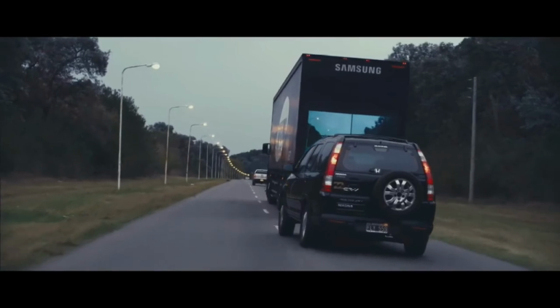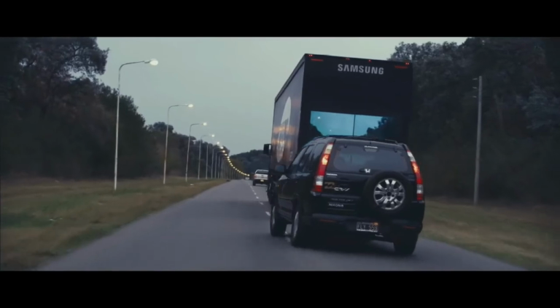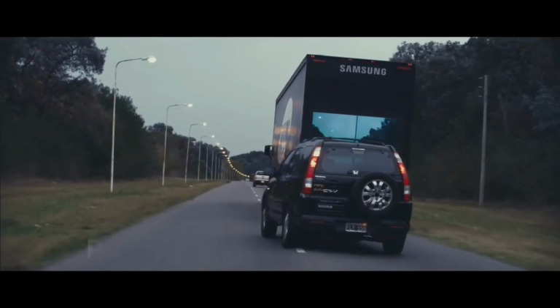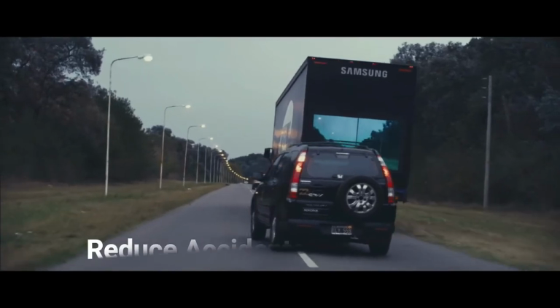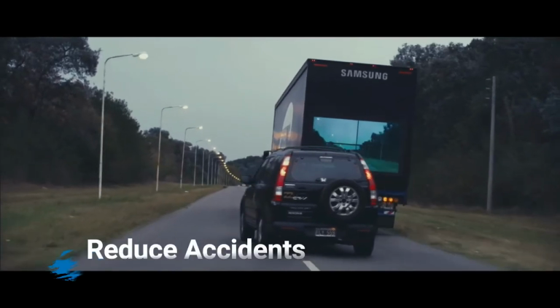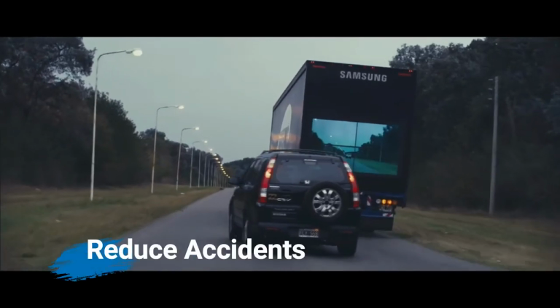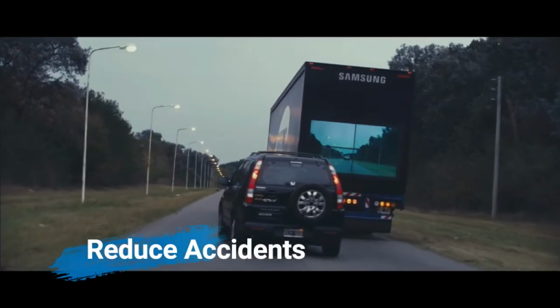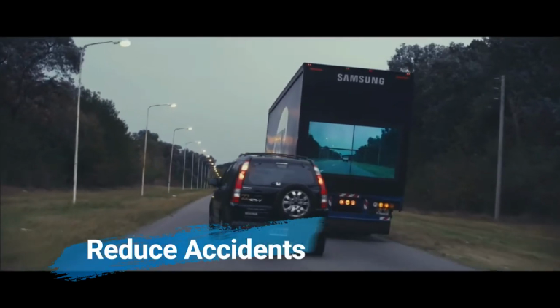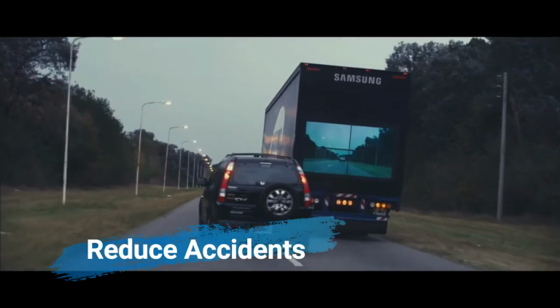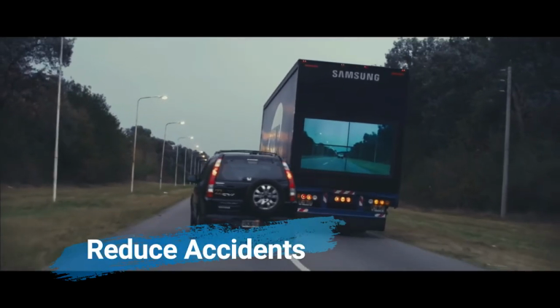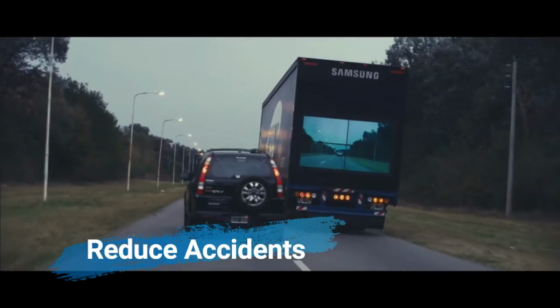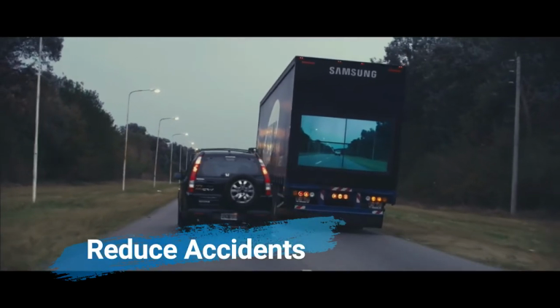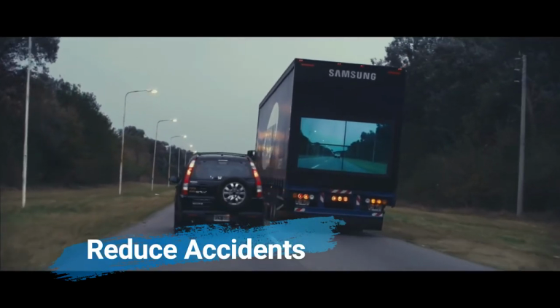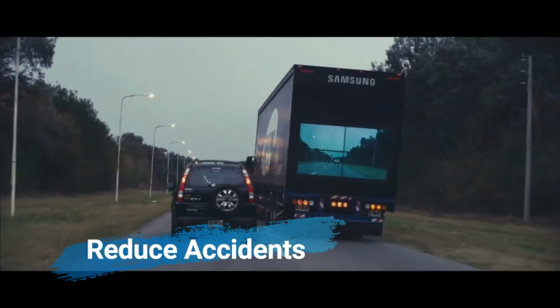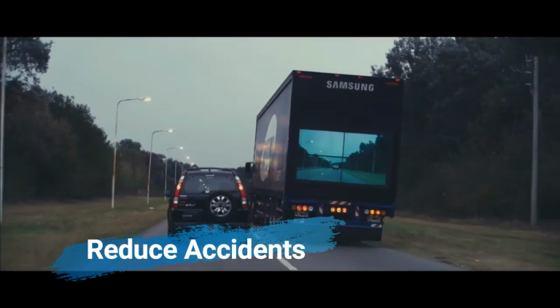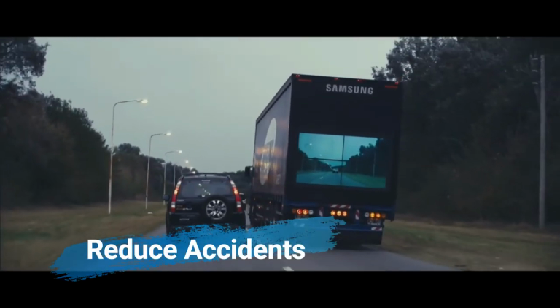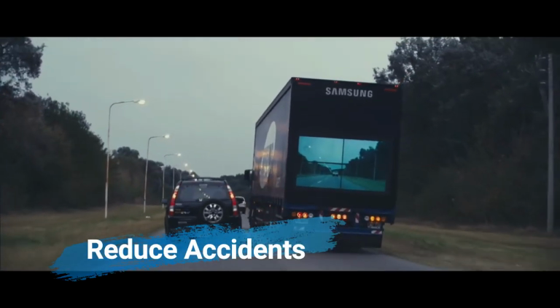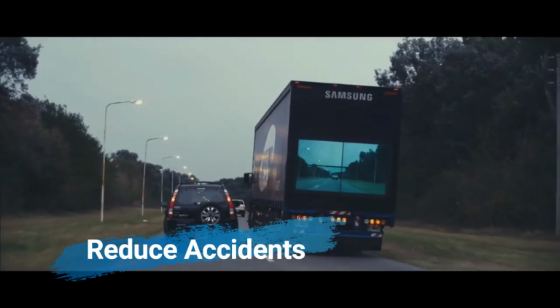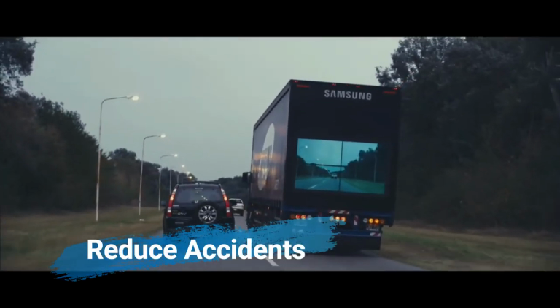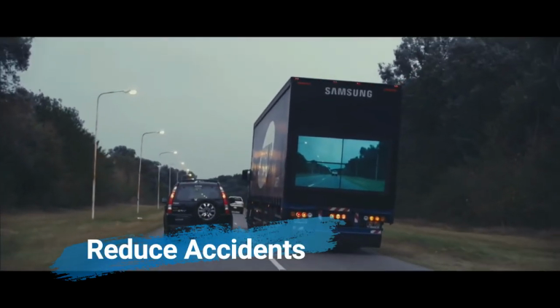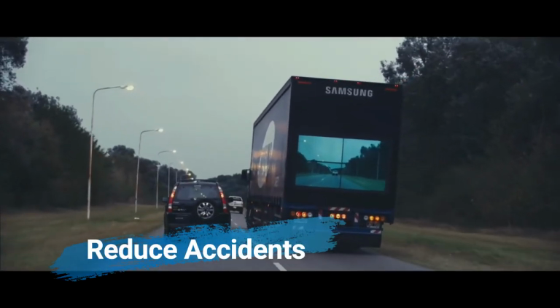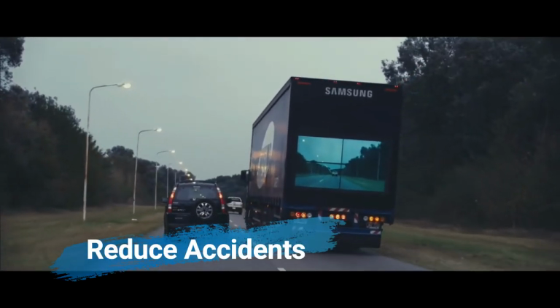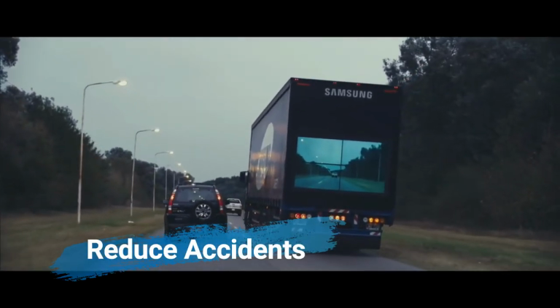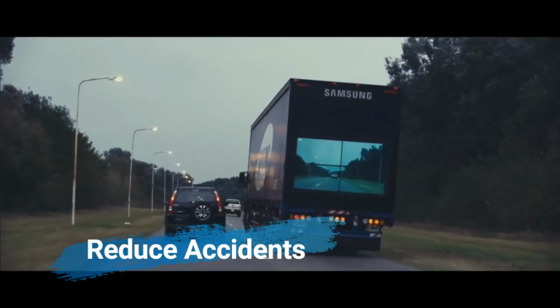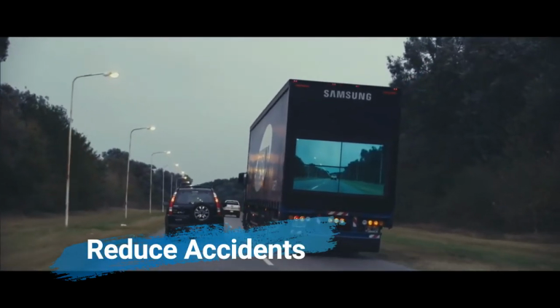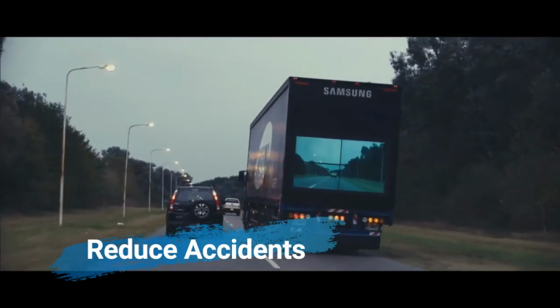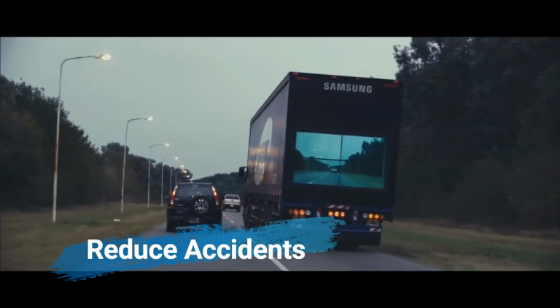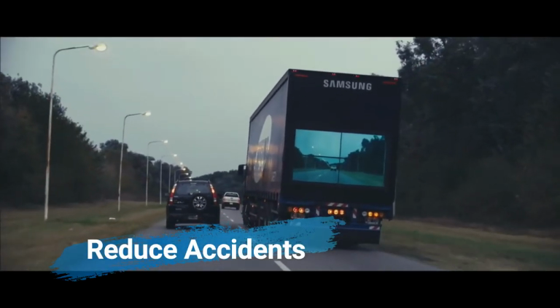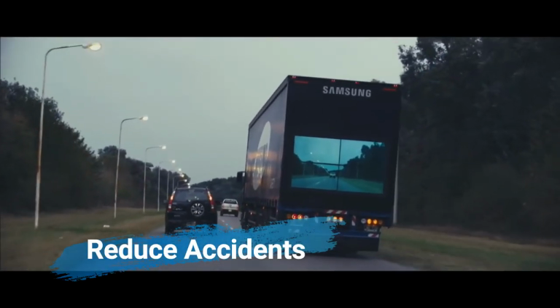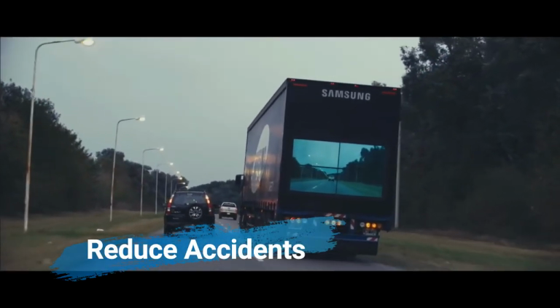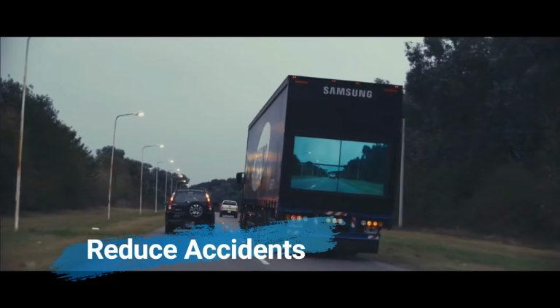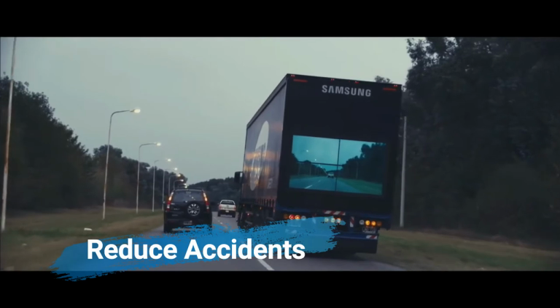Another benefit of the safety truck is that it may lessen the danger of accidents caused by sudden braking or crossing animals.